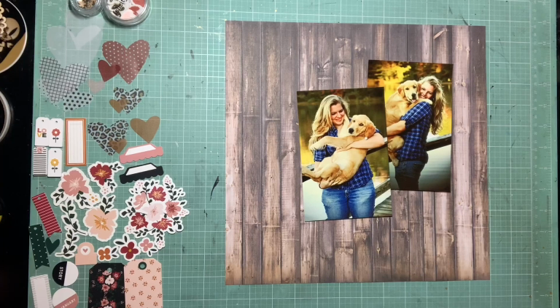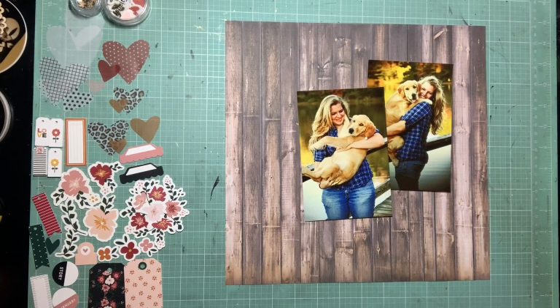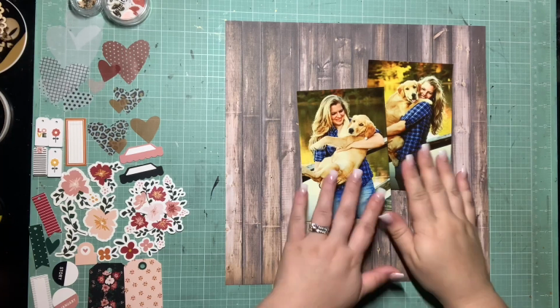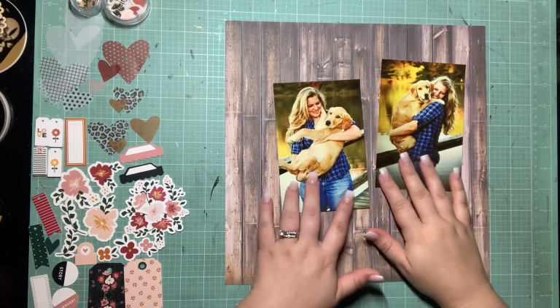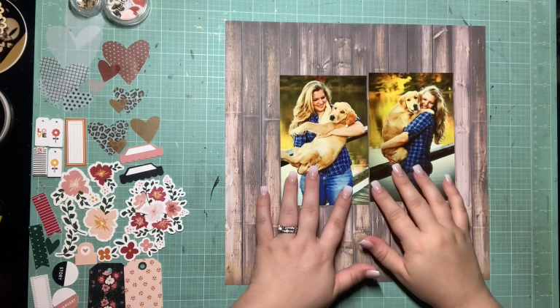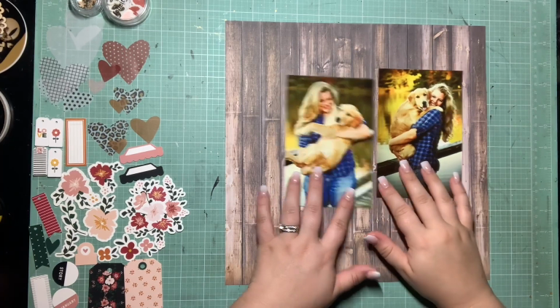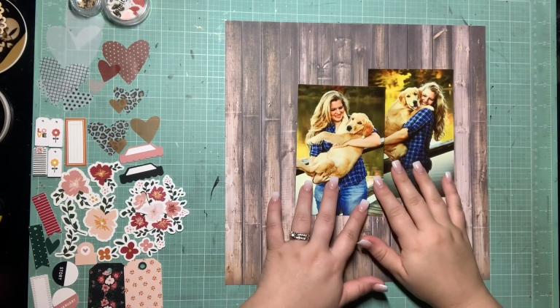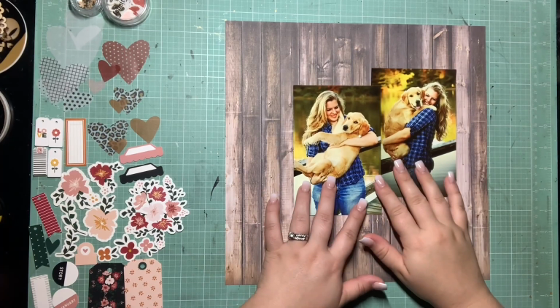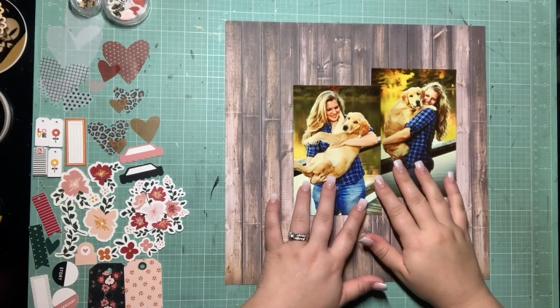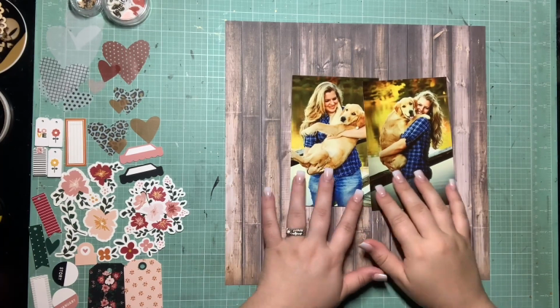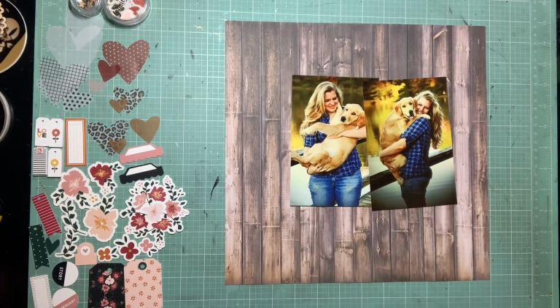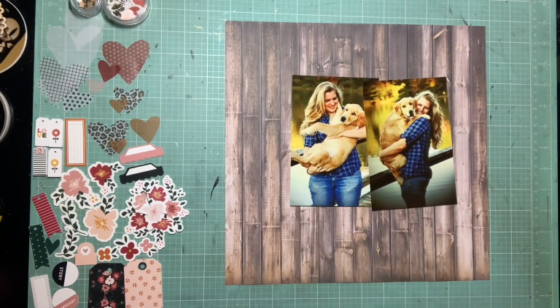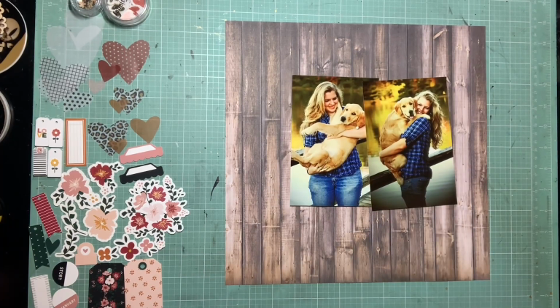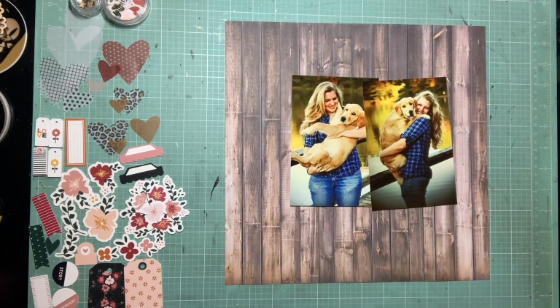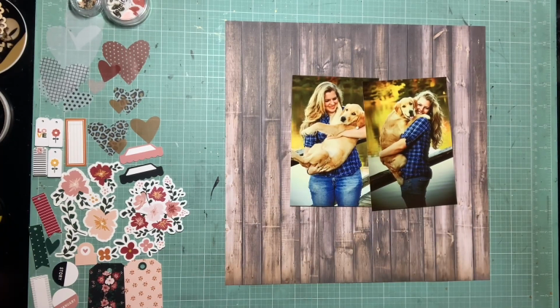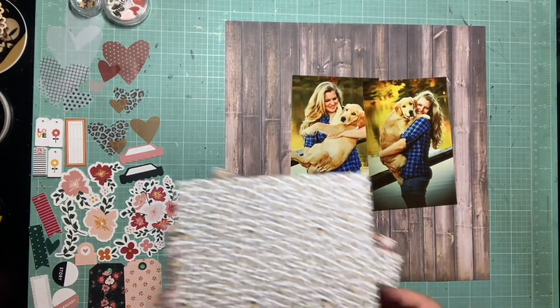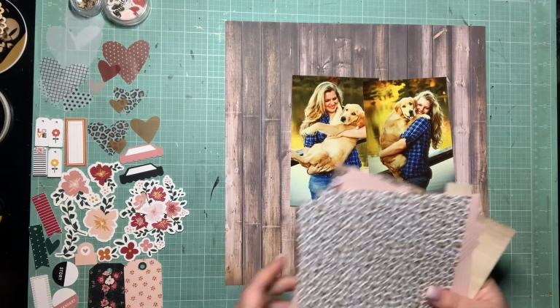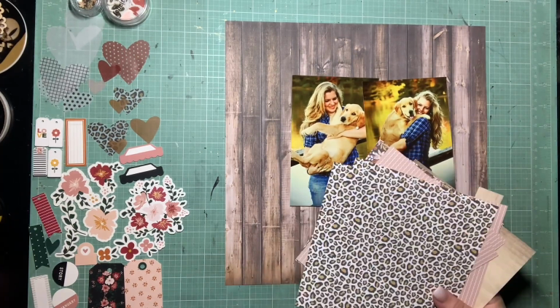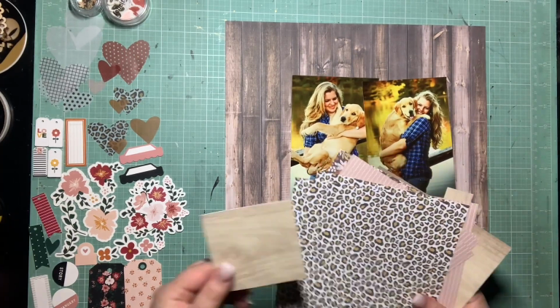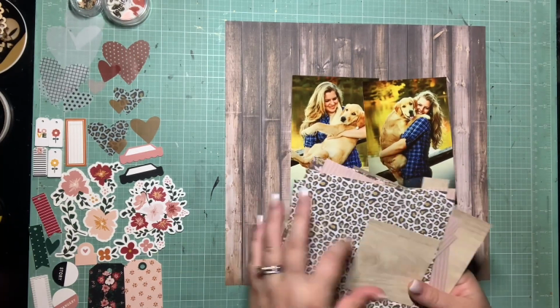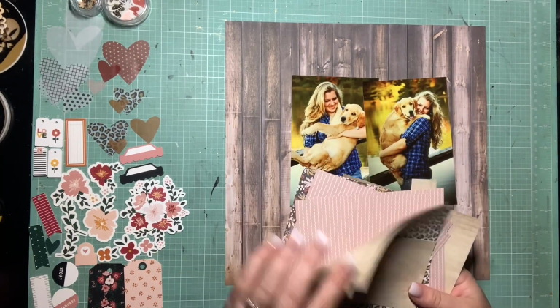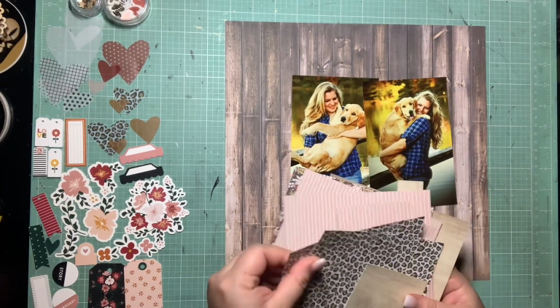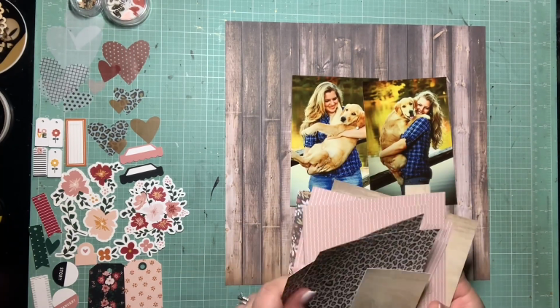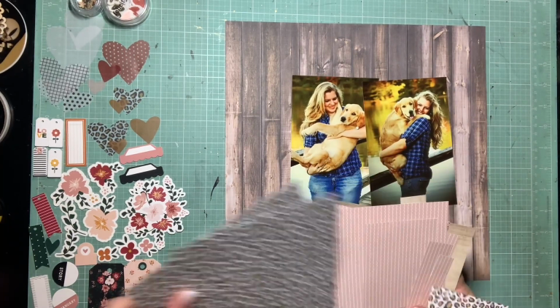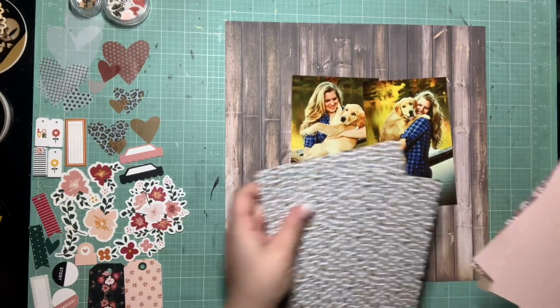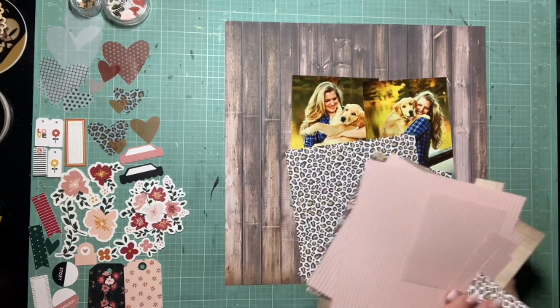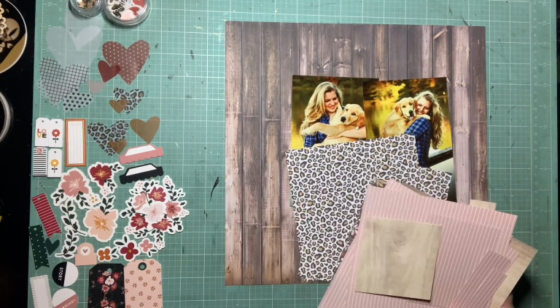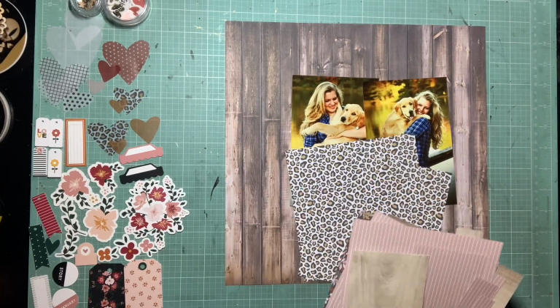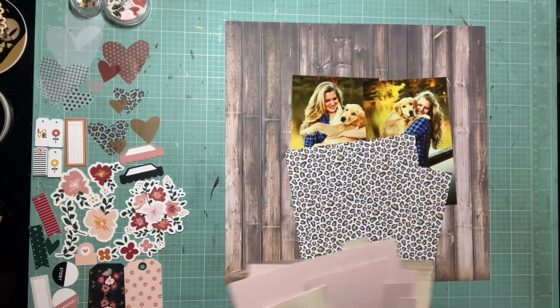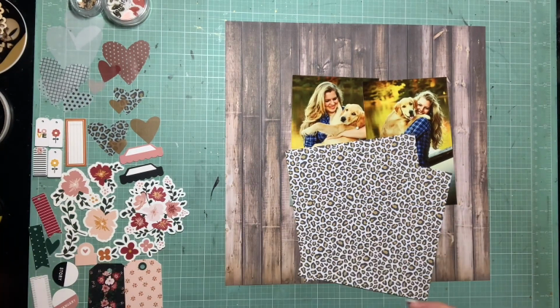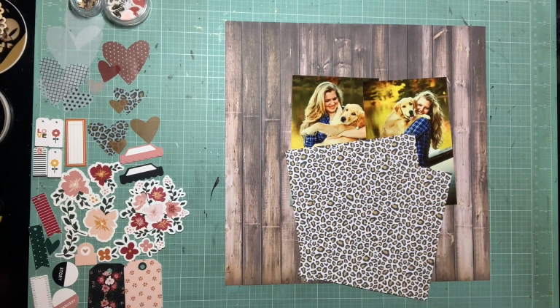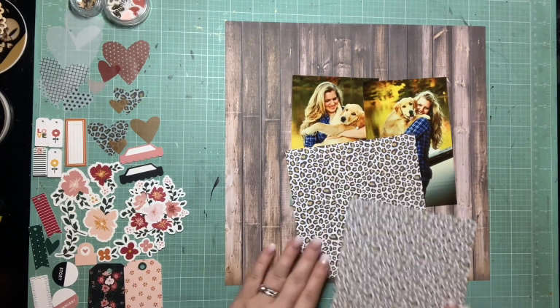Hey guys, it's Kelsey. I'm back with another scrapbooking process video and we are back with How to Kill a Kit with Style.